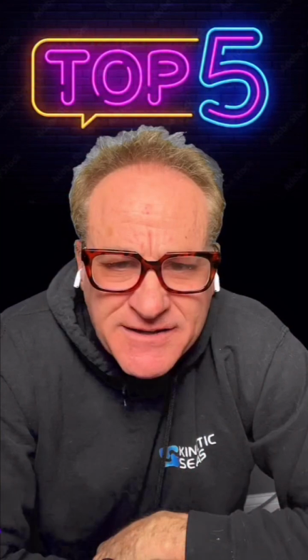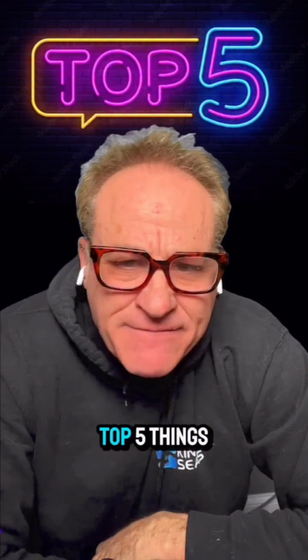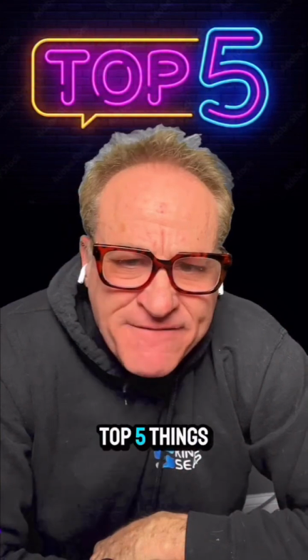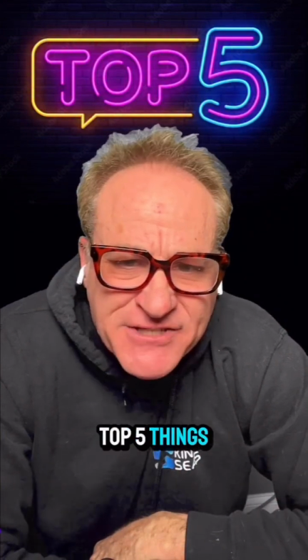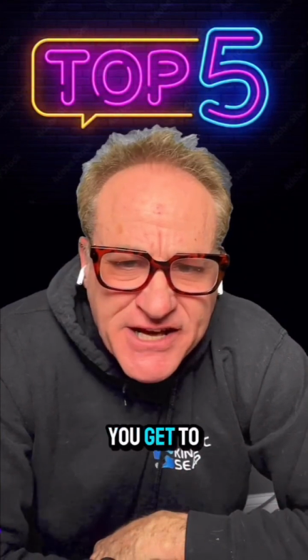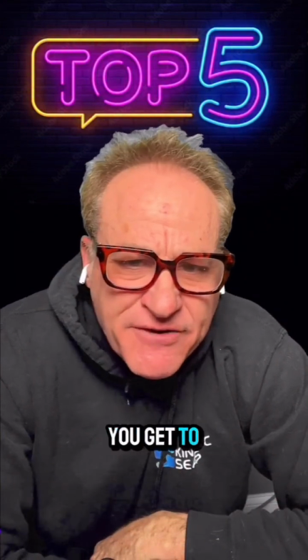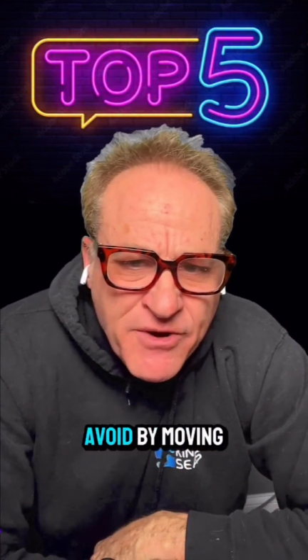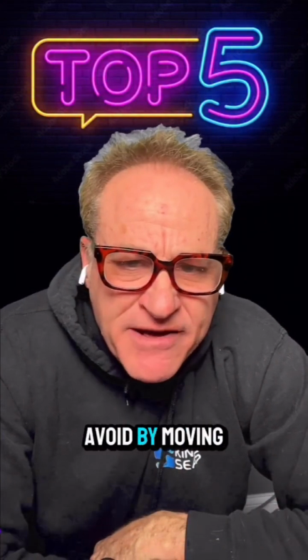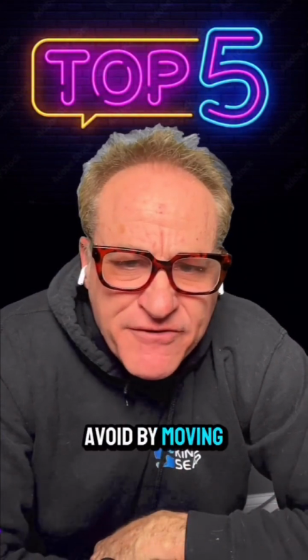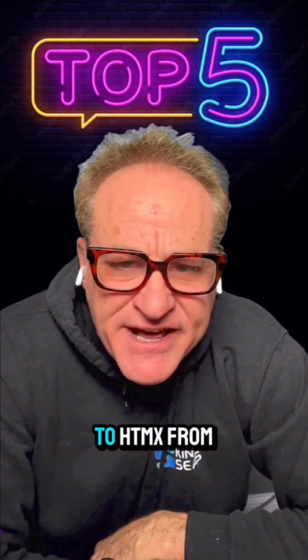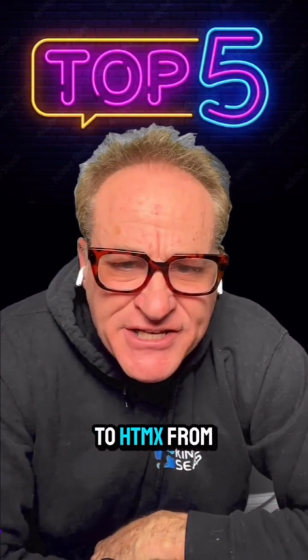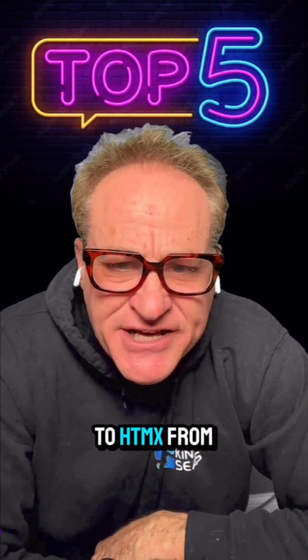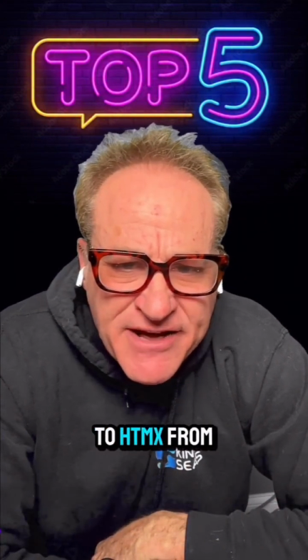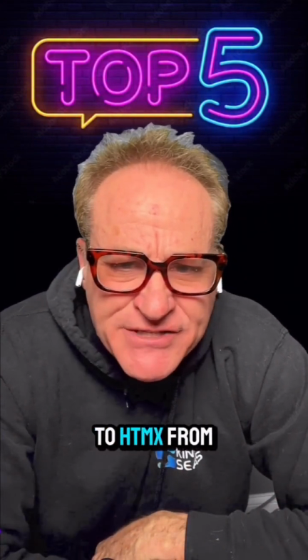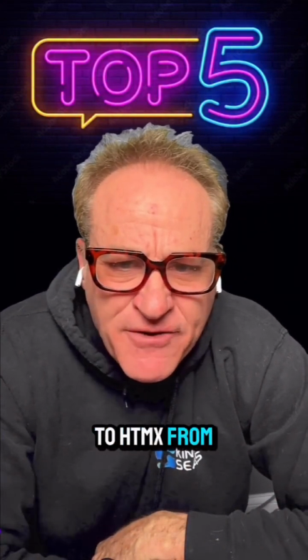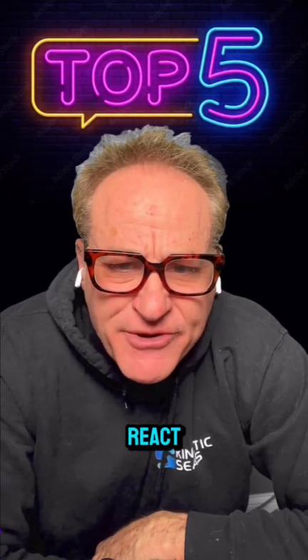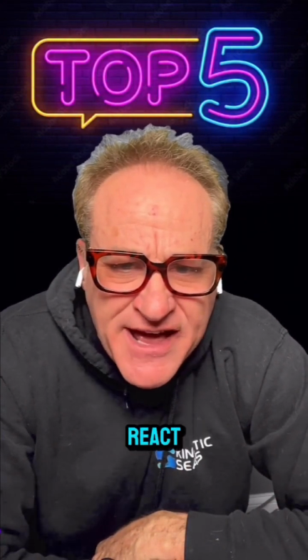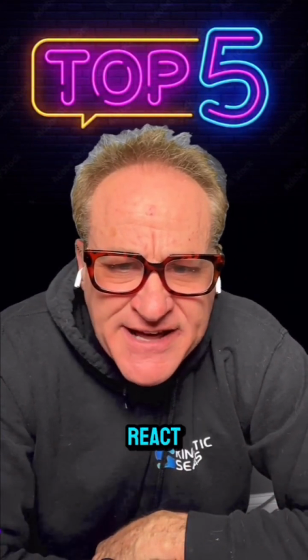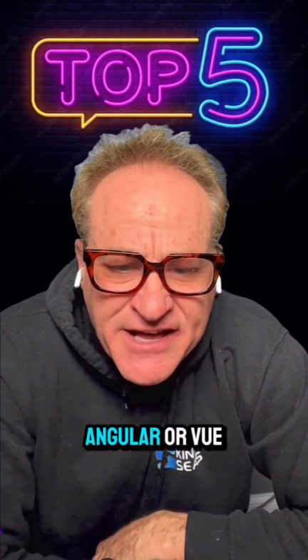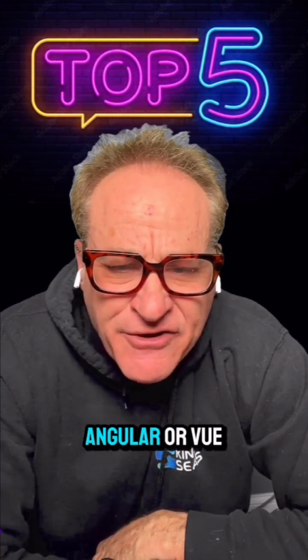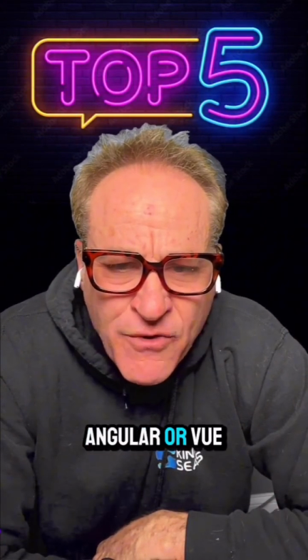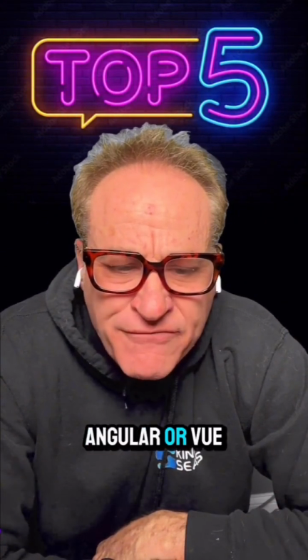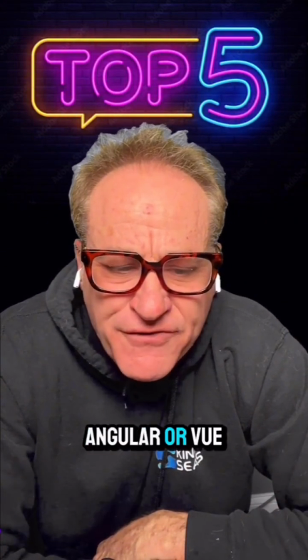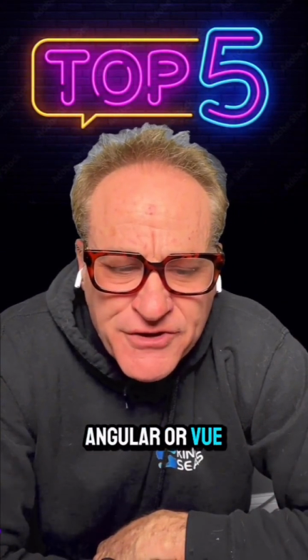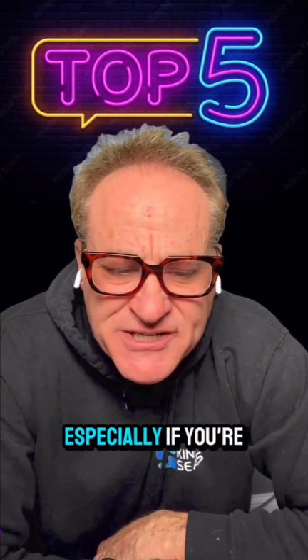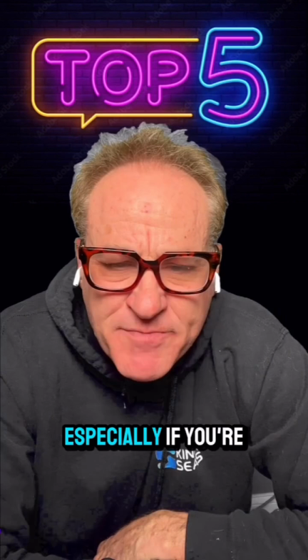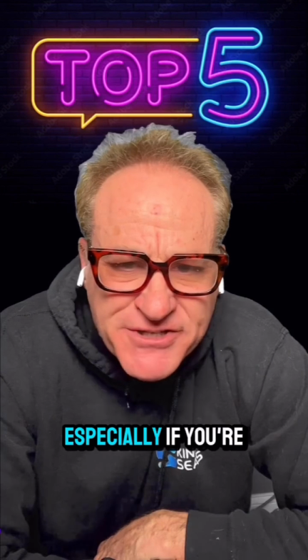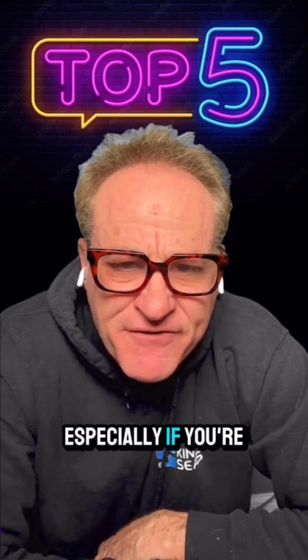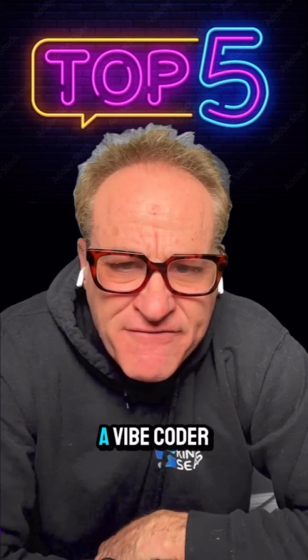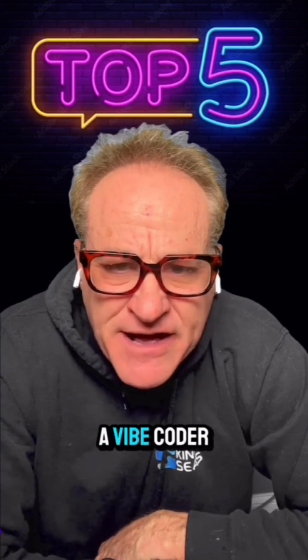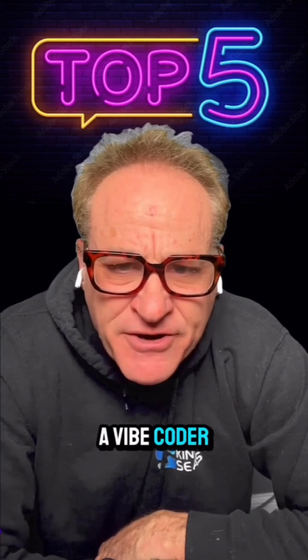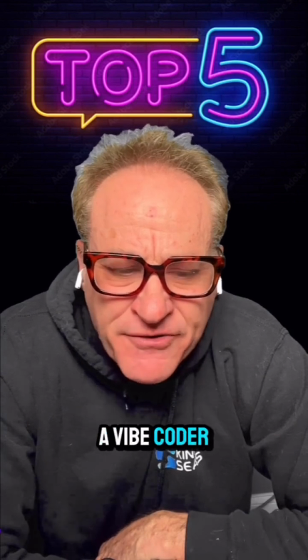Top five things you get to avoid by moving to HTMX from React, Angular, or Vue, especially if you're a vibe coder.